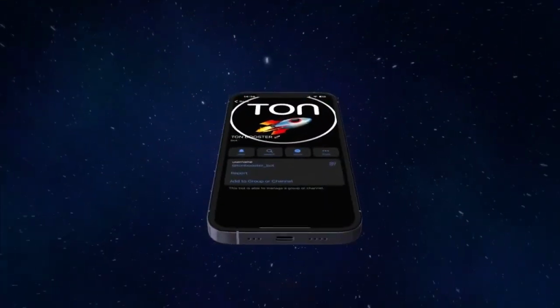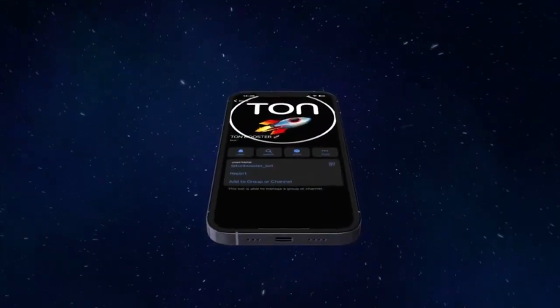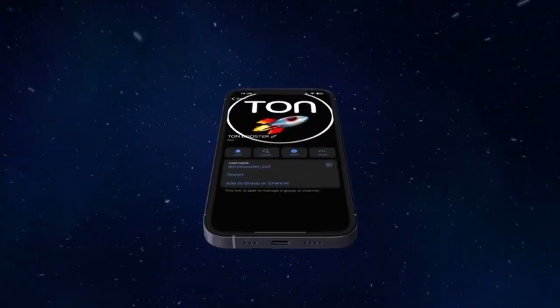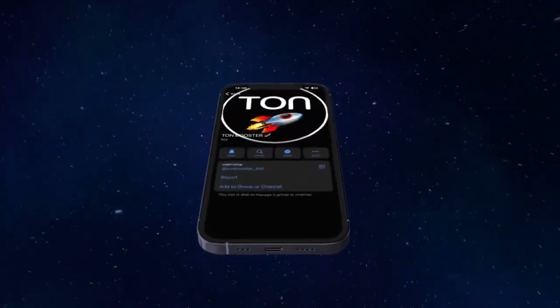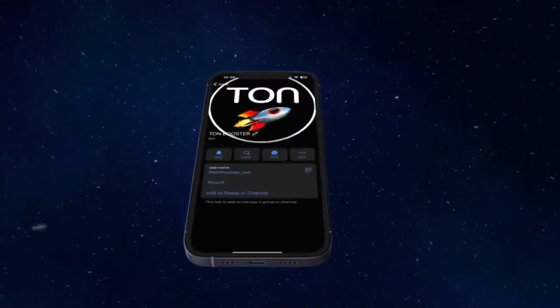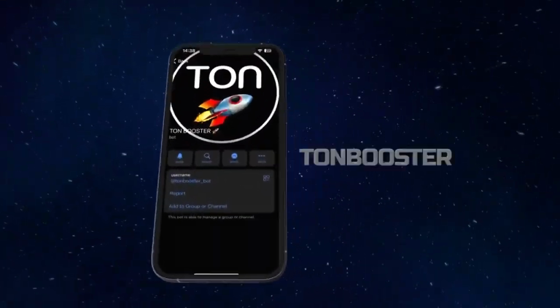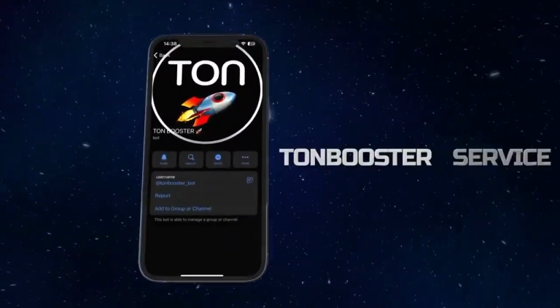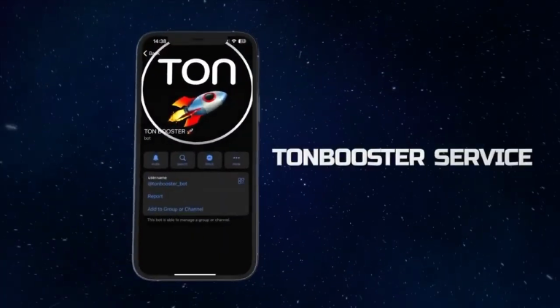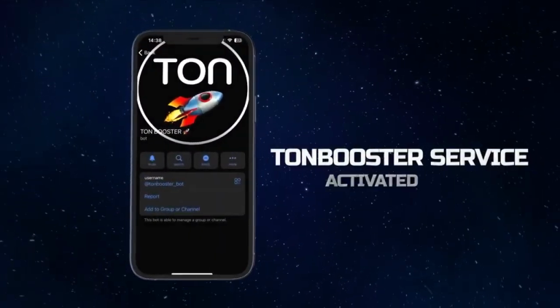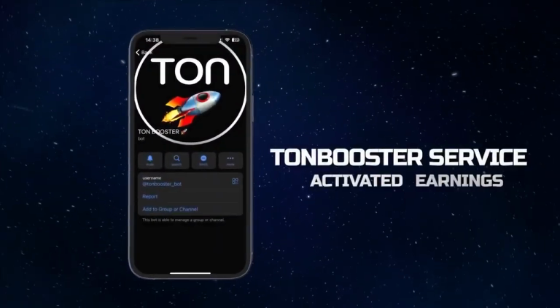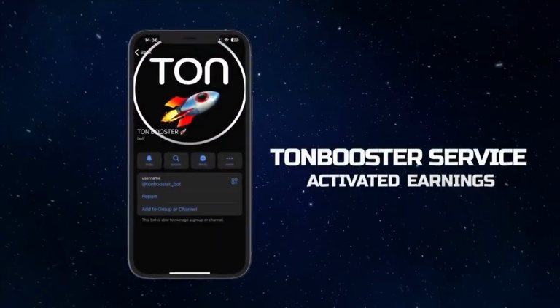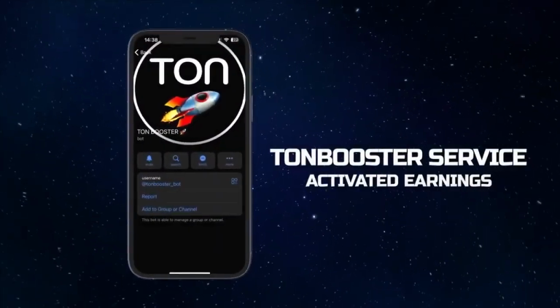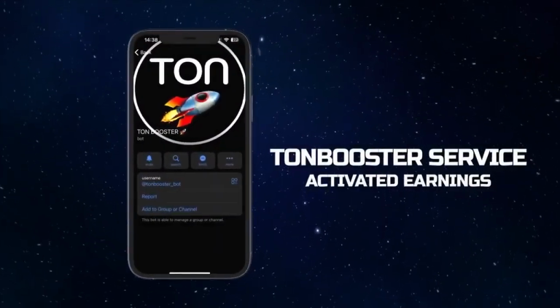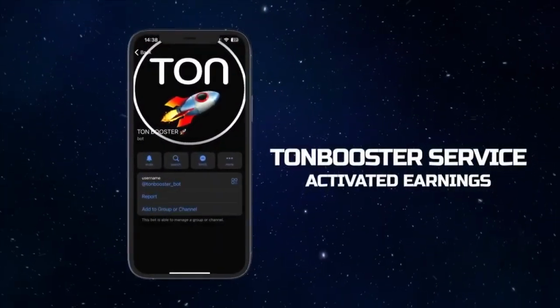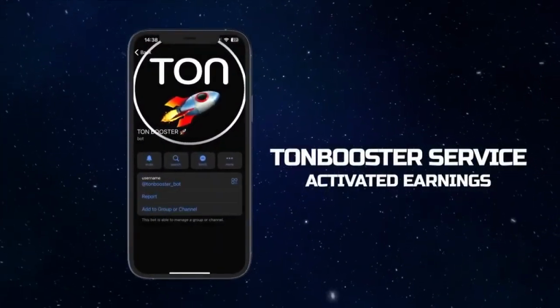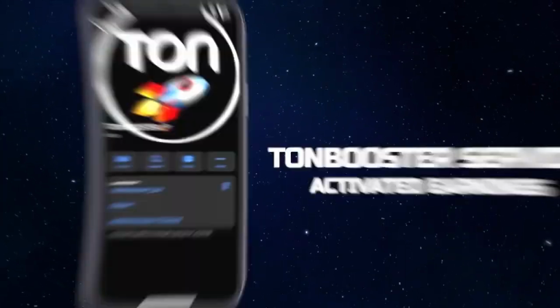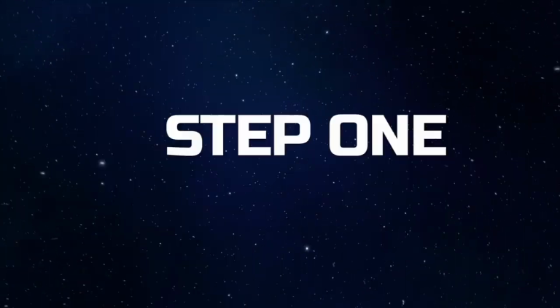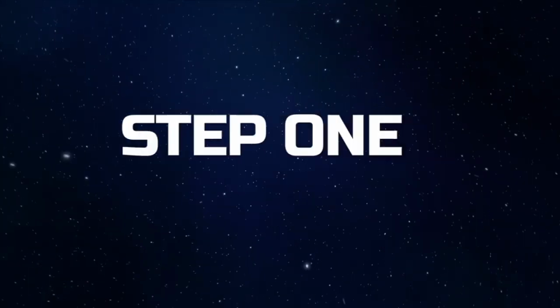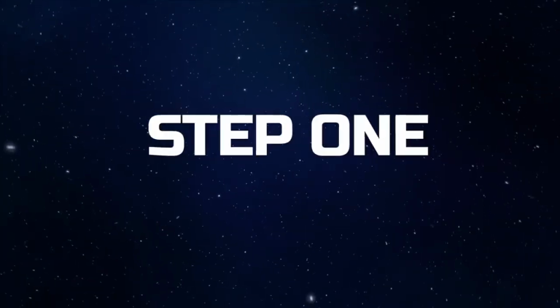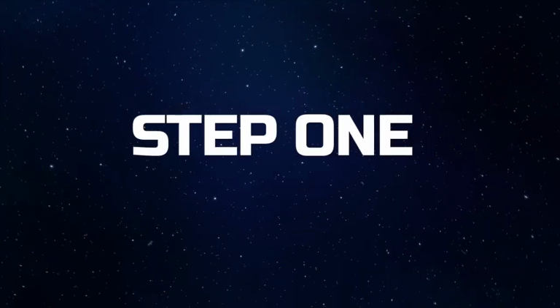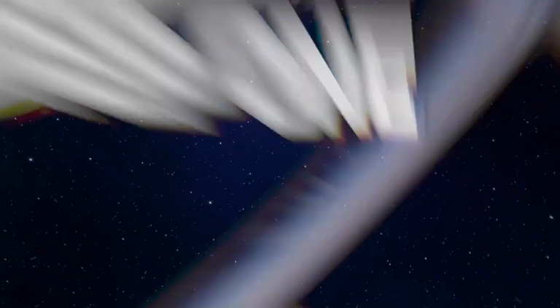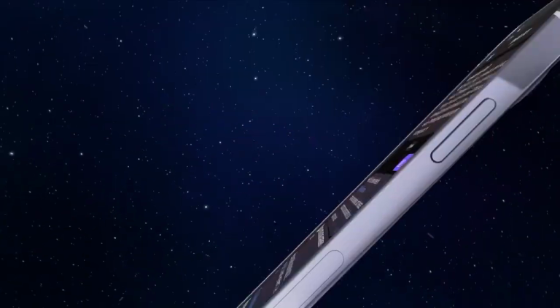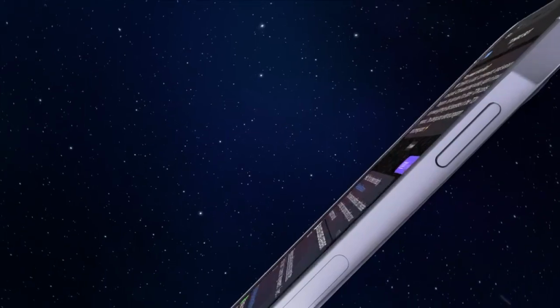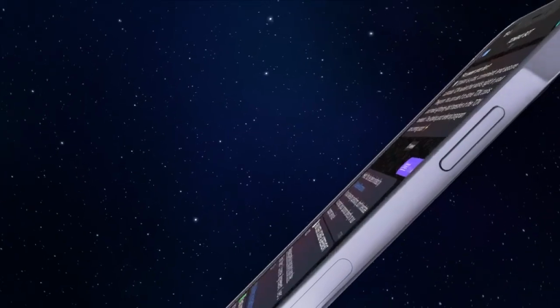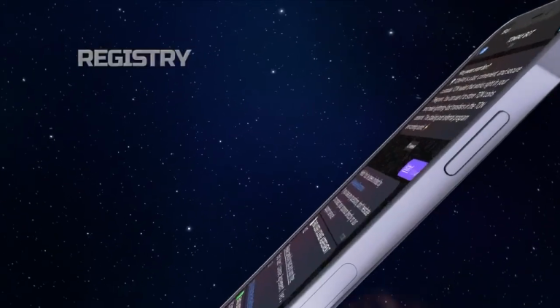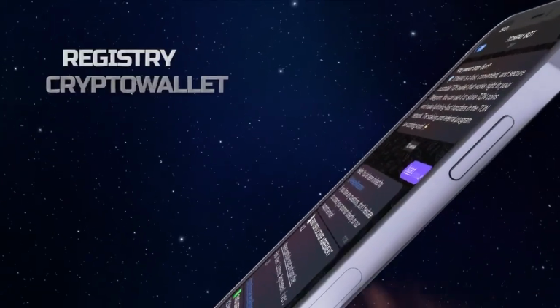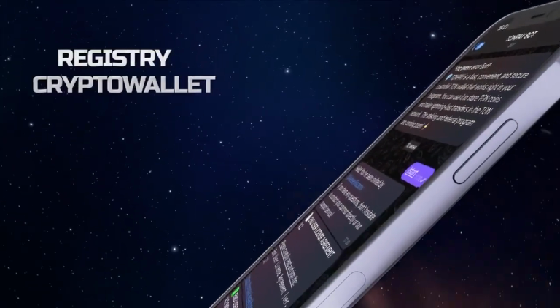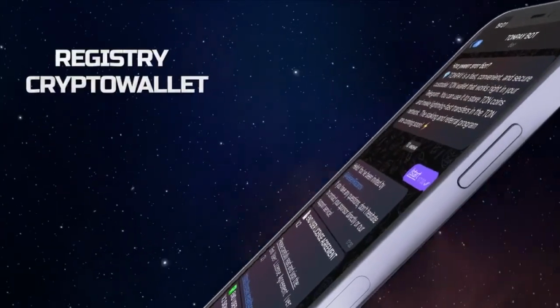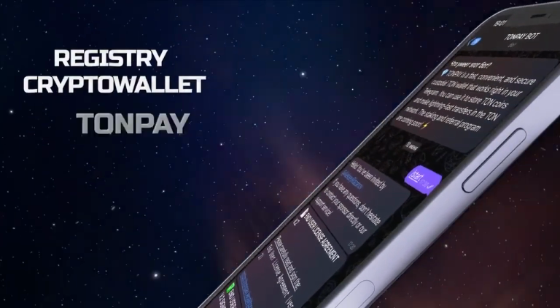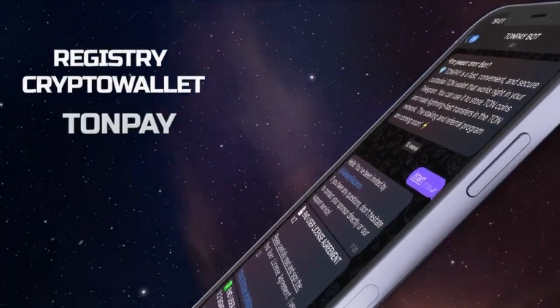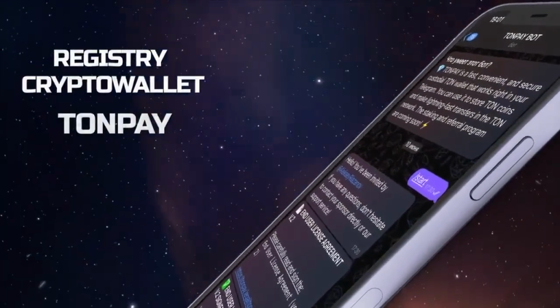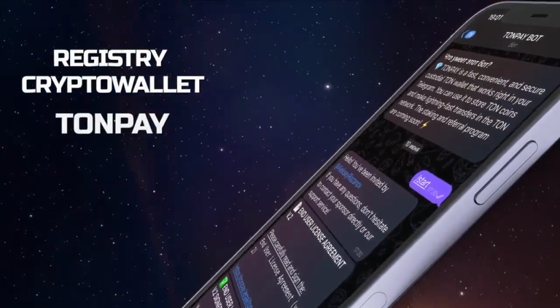ToneBooster service. Activating earnings. Step 1: Registering a TonePay crypto wallet.